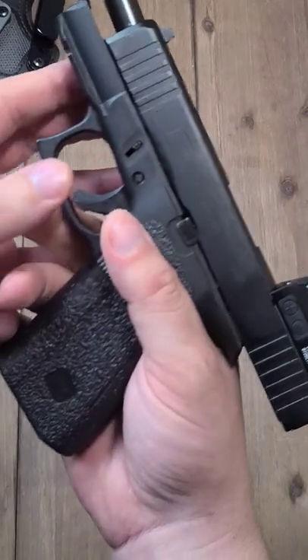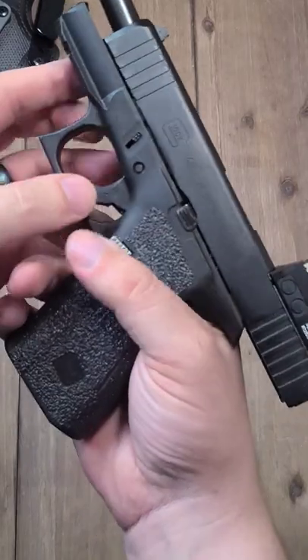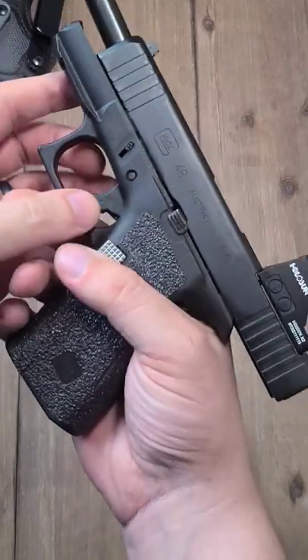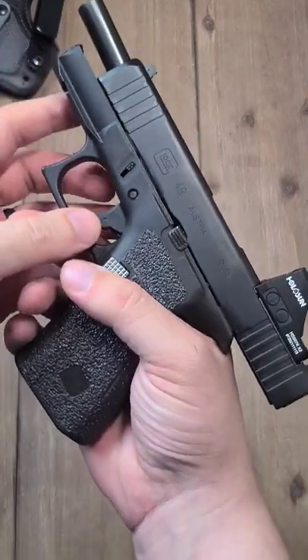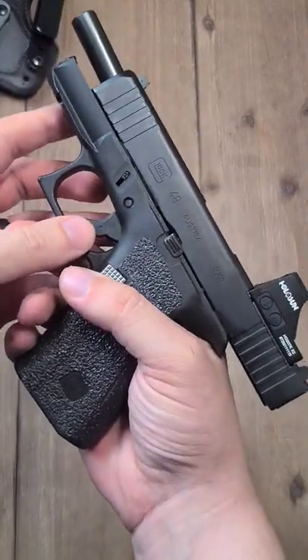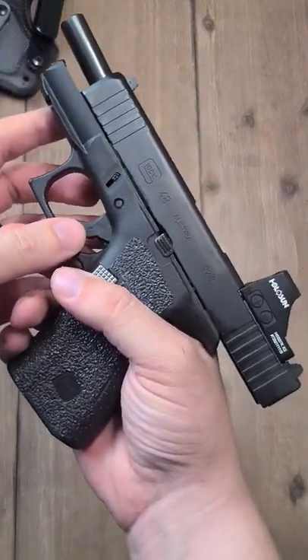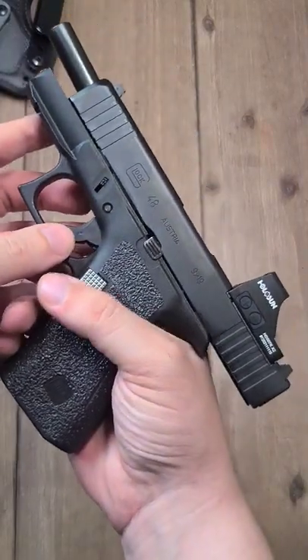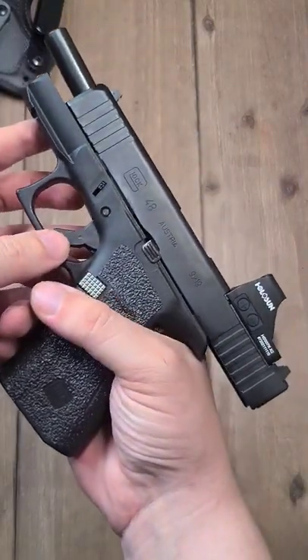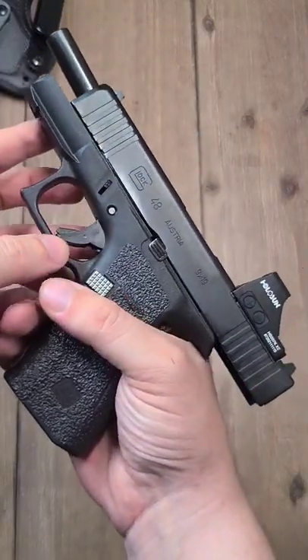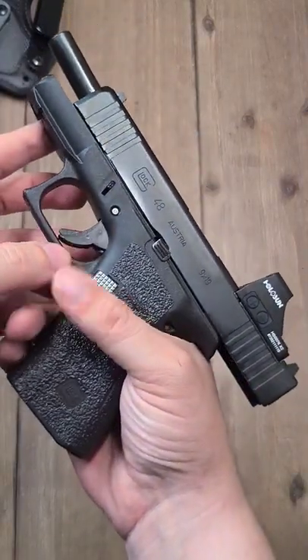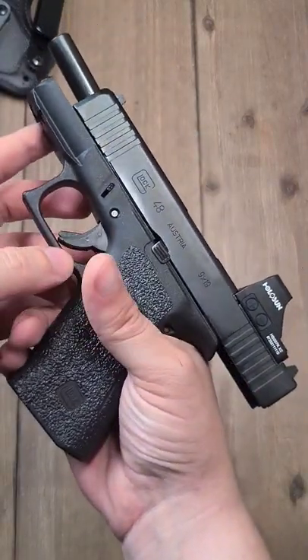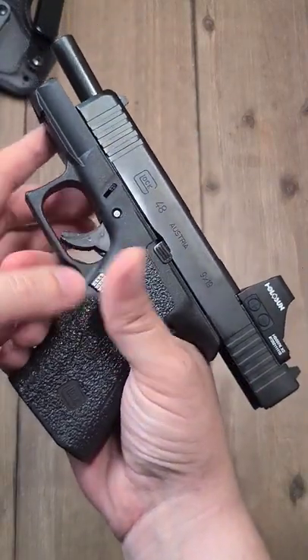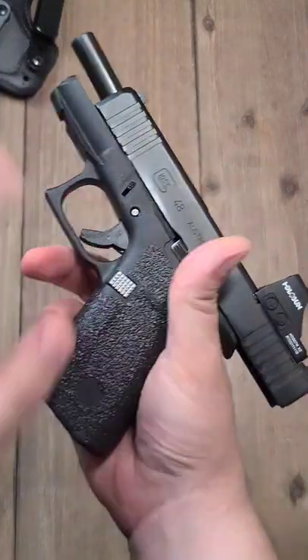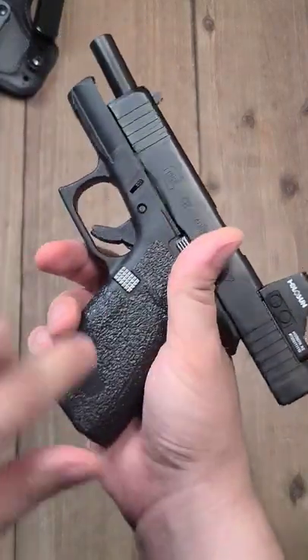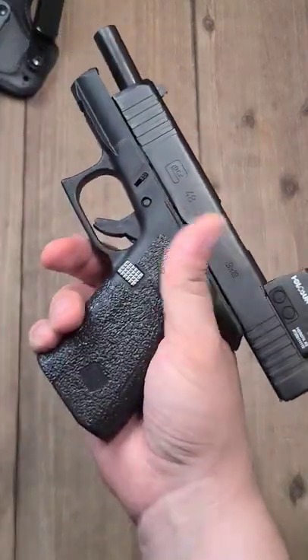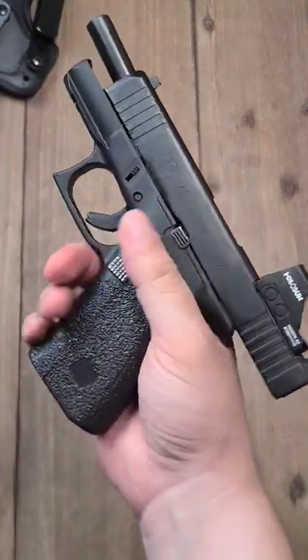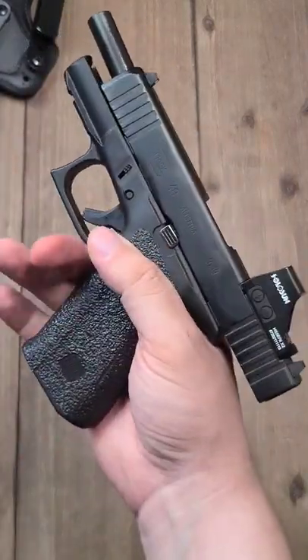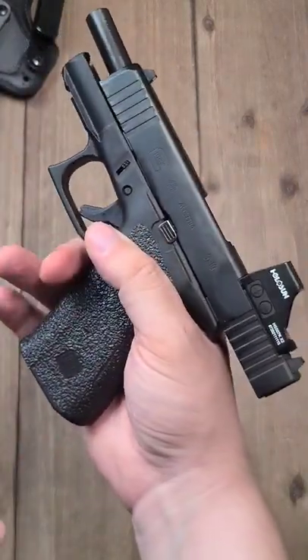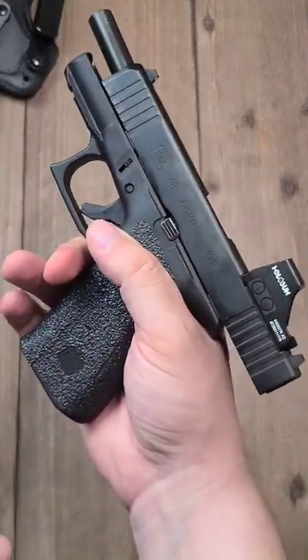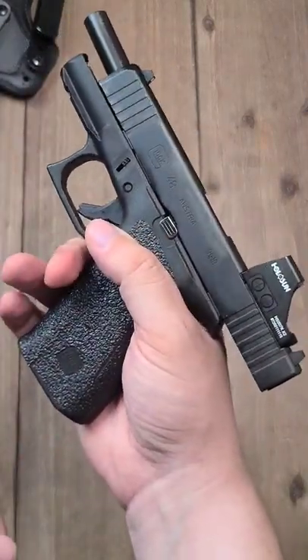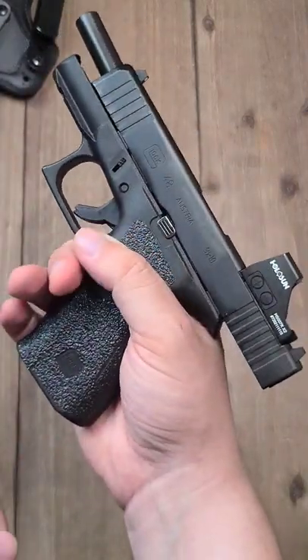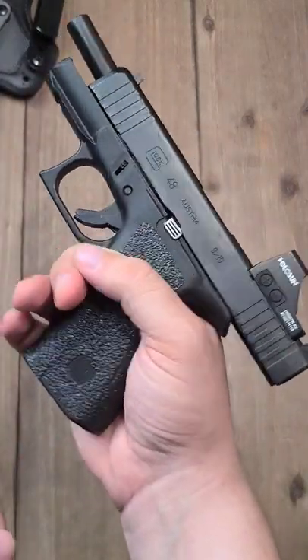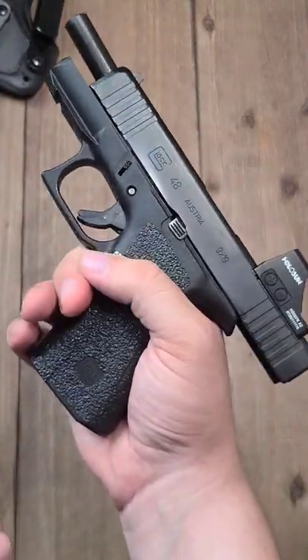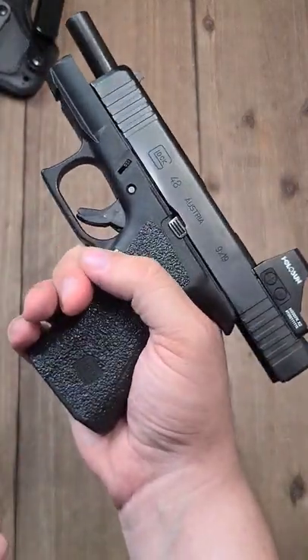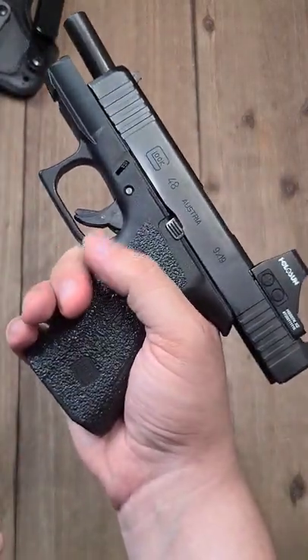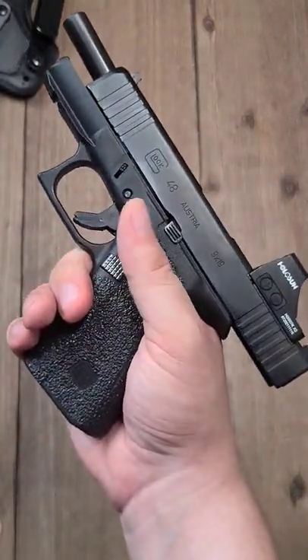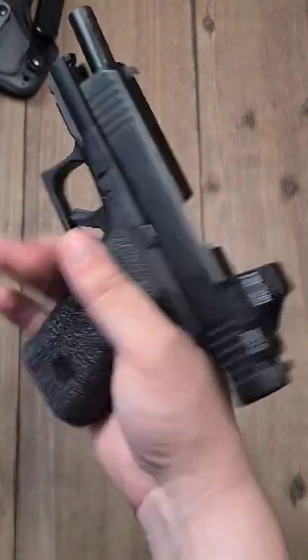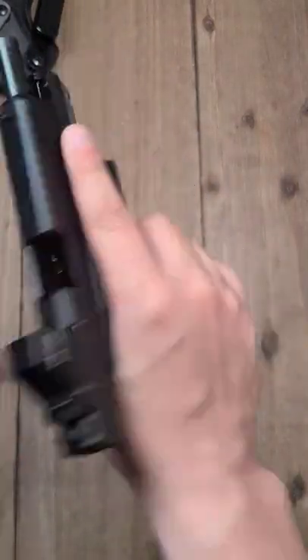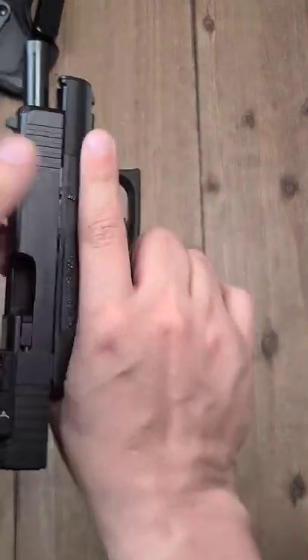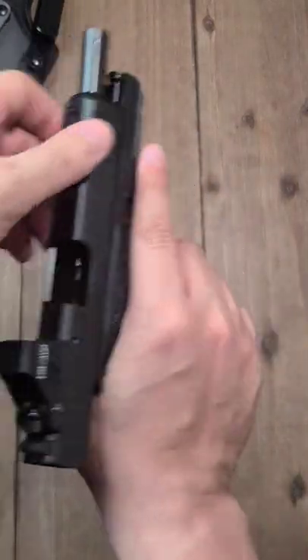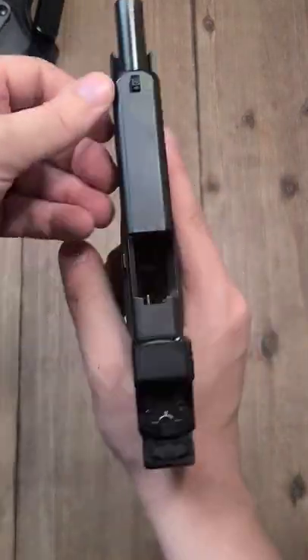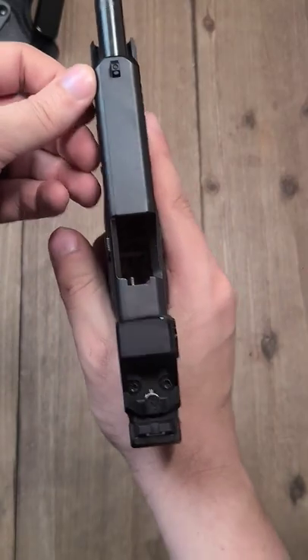My summer carry. This is a Glock 48 — obviously put some talon grips and an optic on it. This is the MOS.